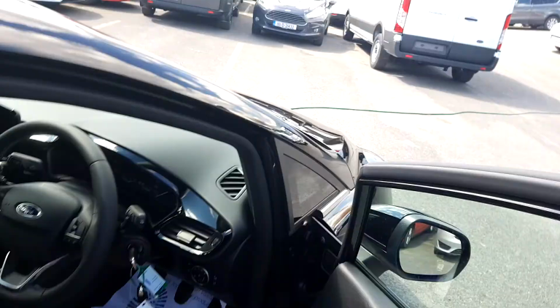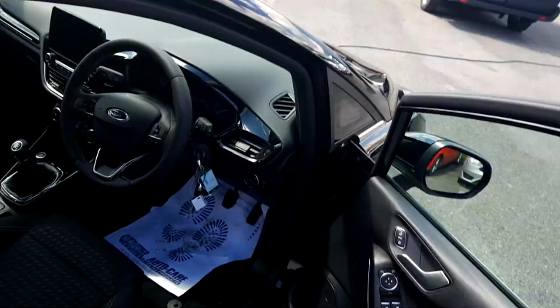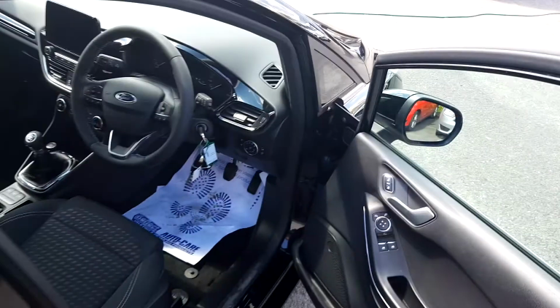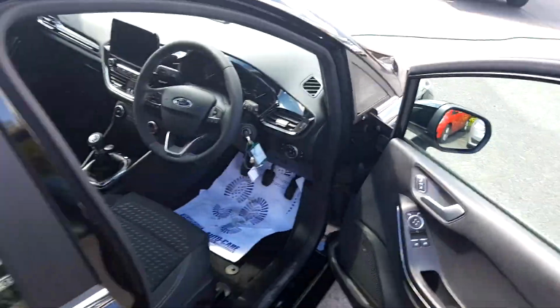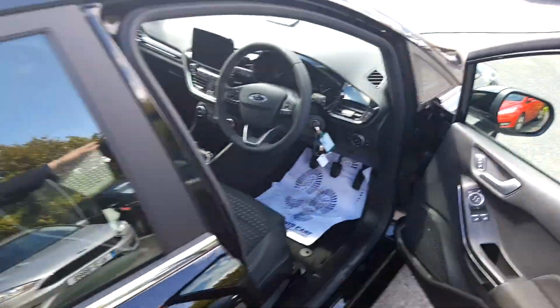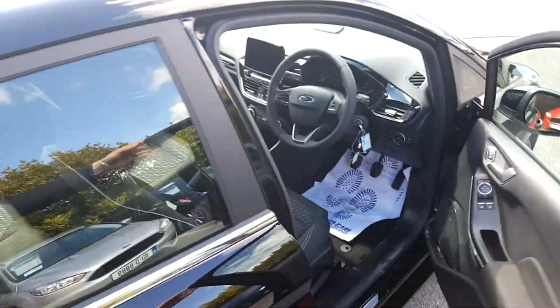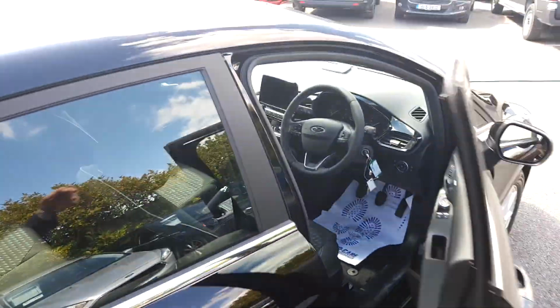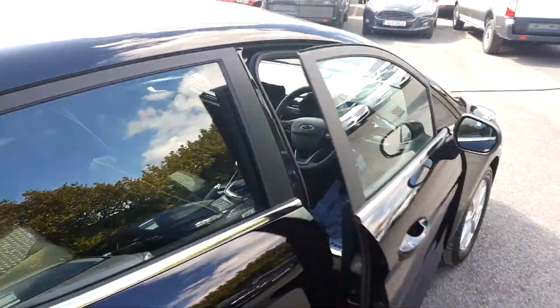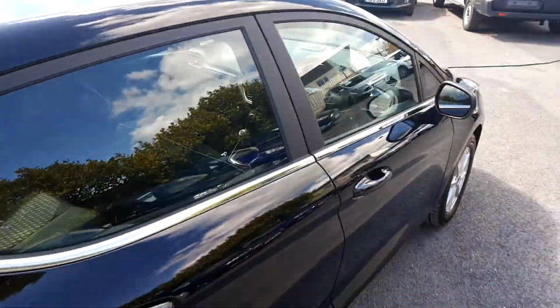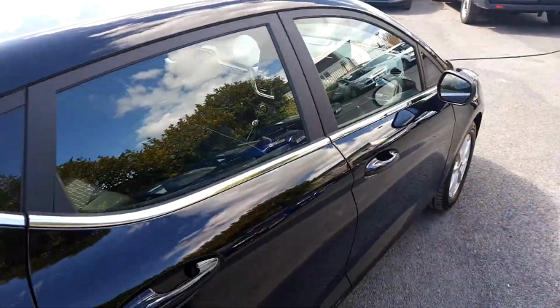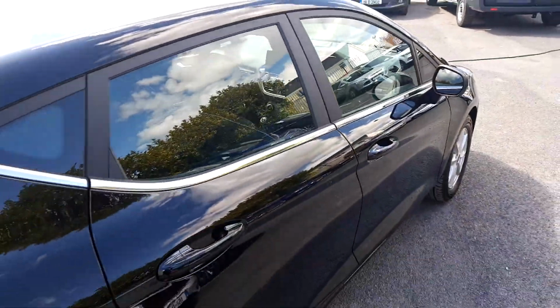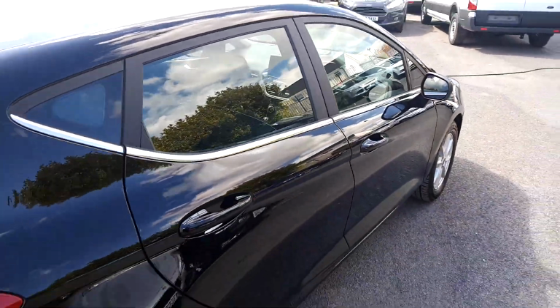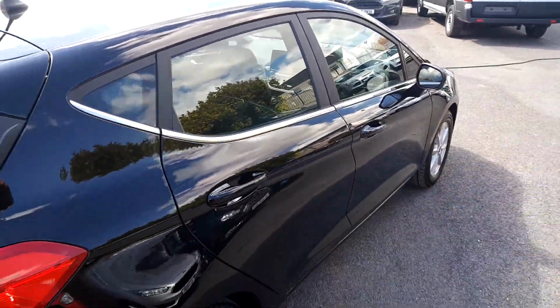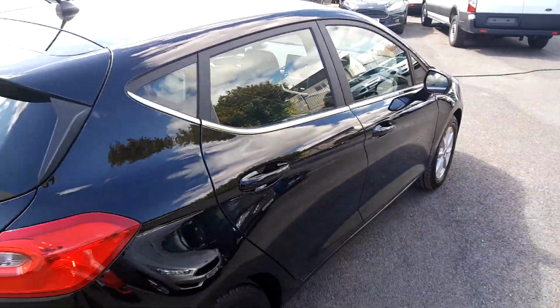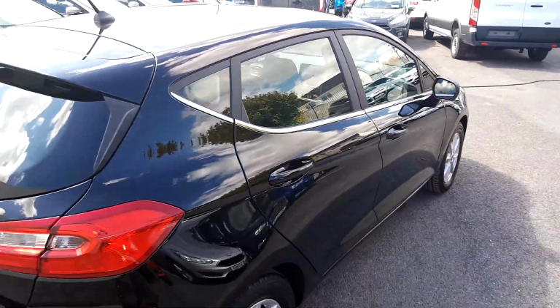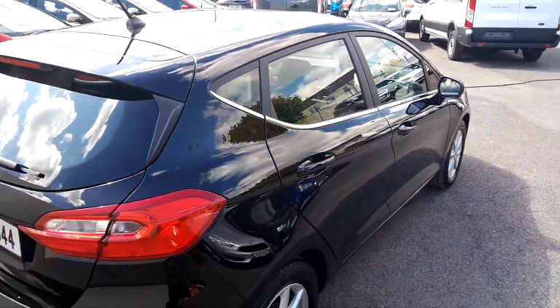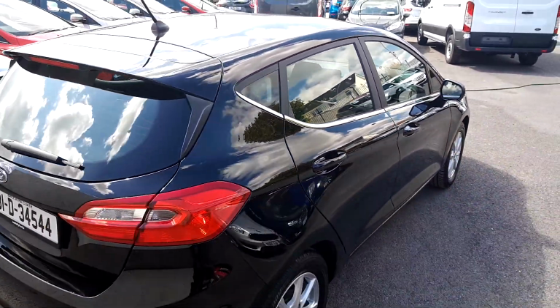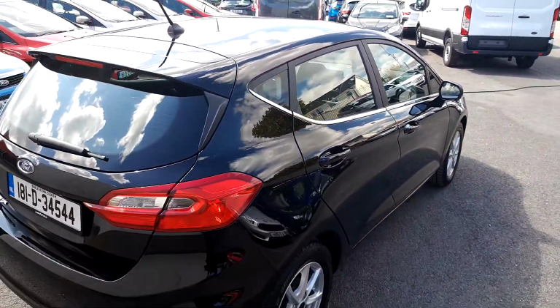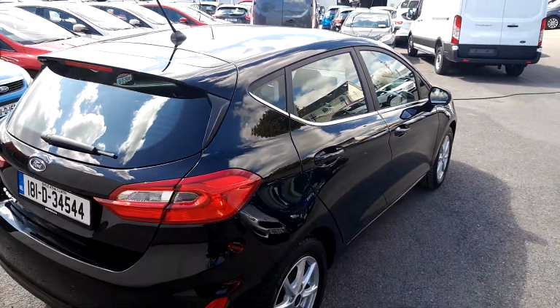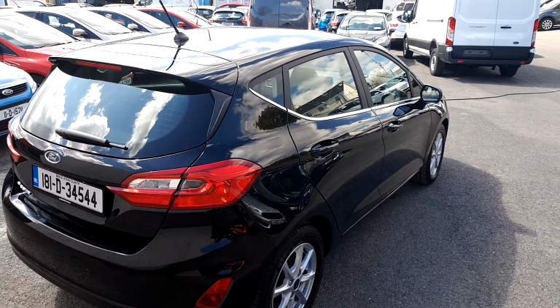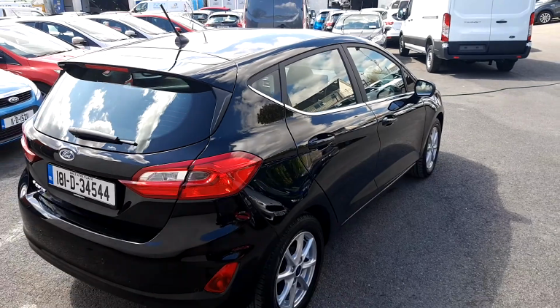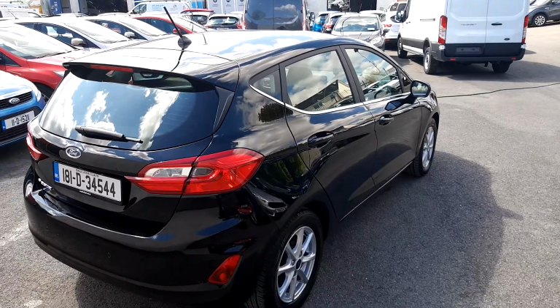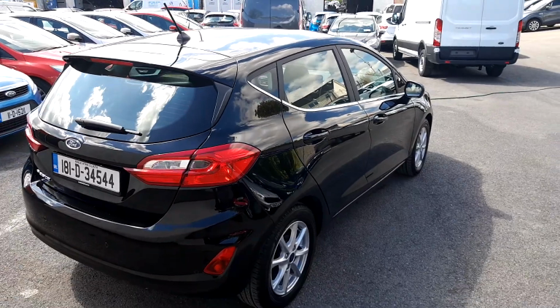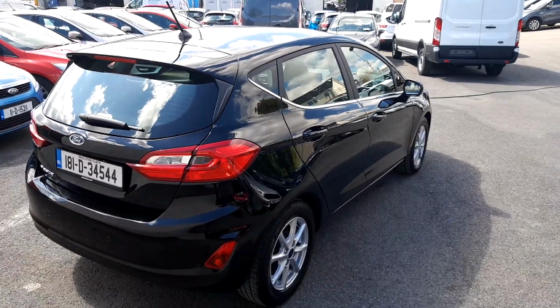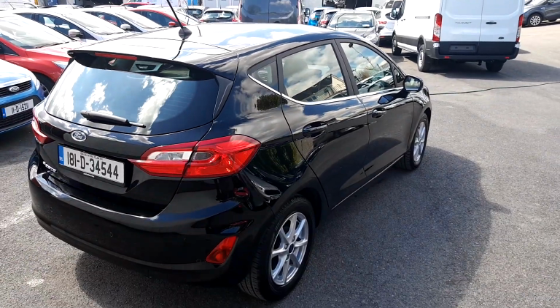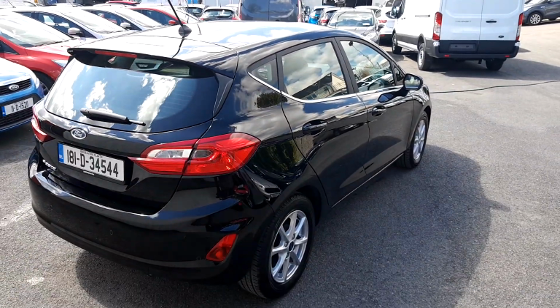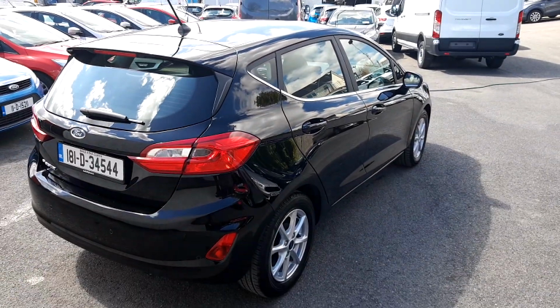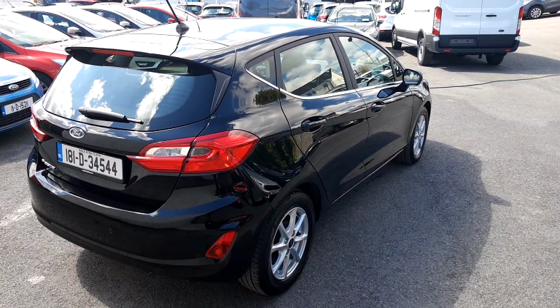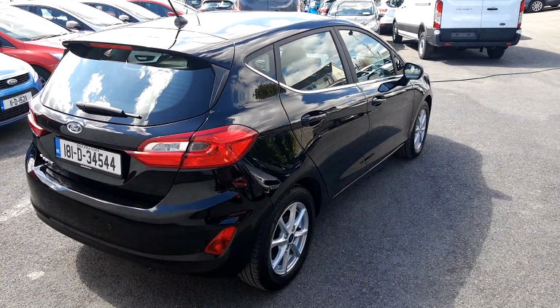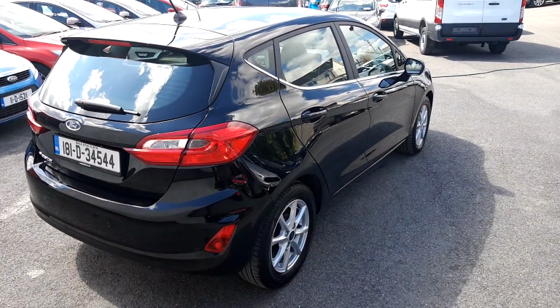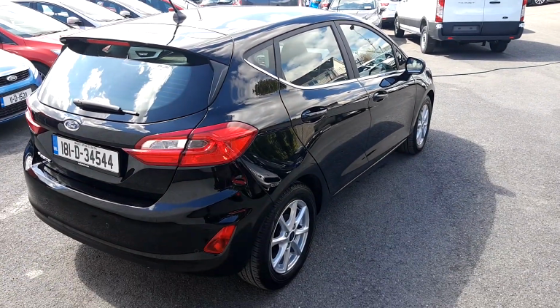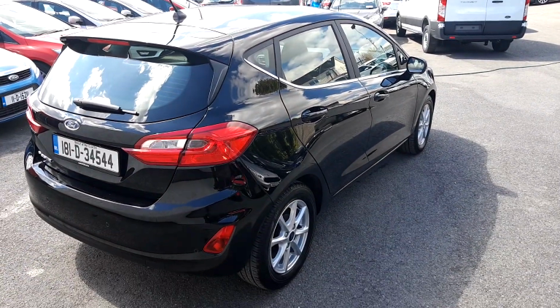If you'd like to know more about this vehicle, please visit Joe Duffy Ford or go online at JoeDuffy.ie. Thank you.